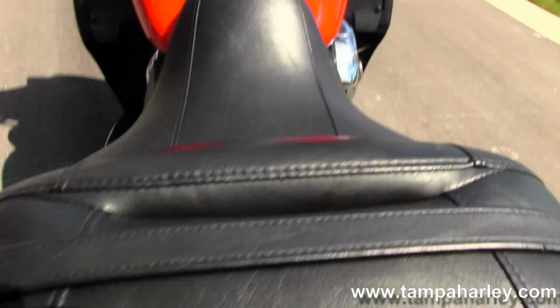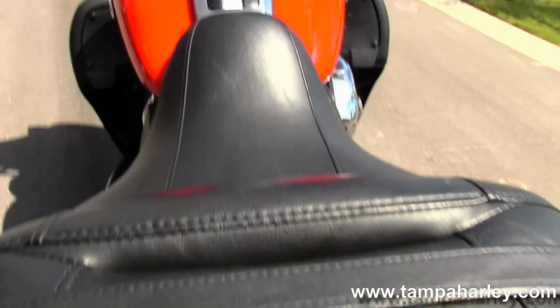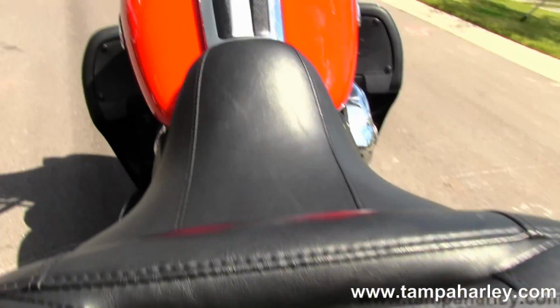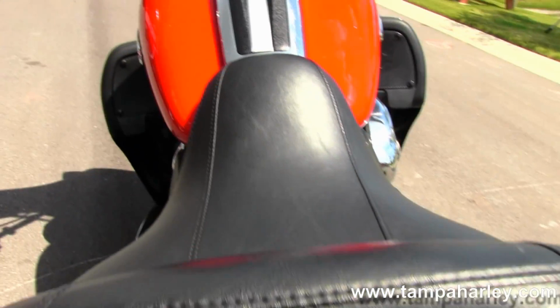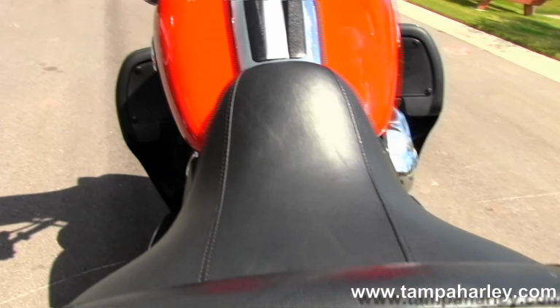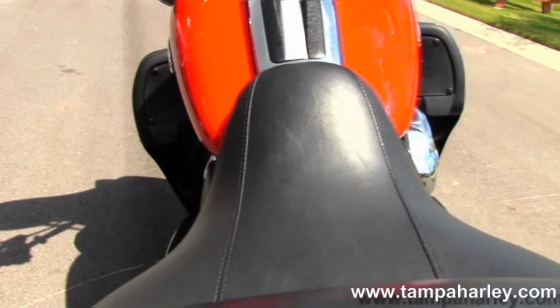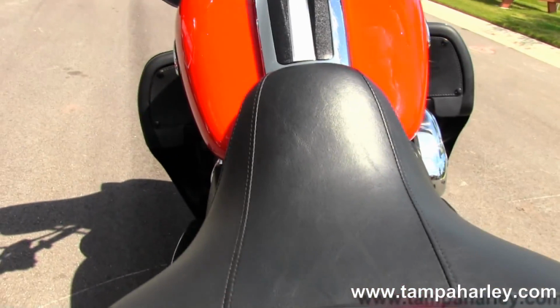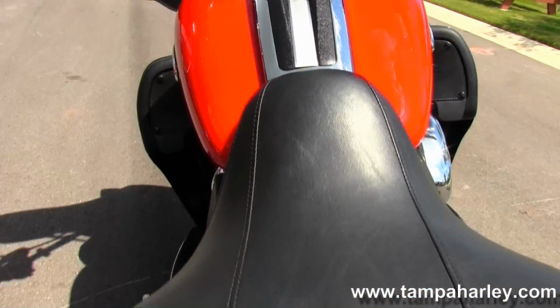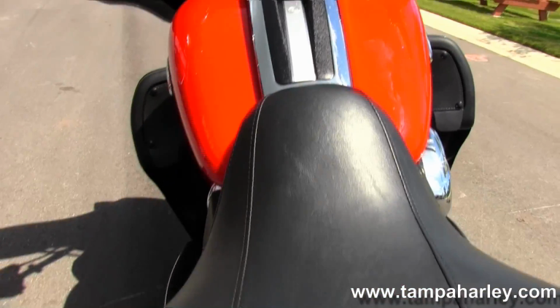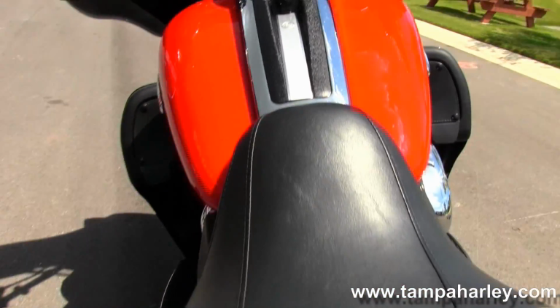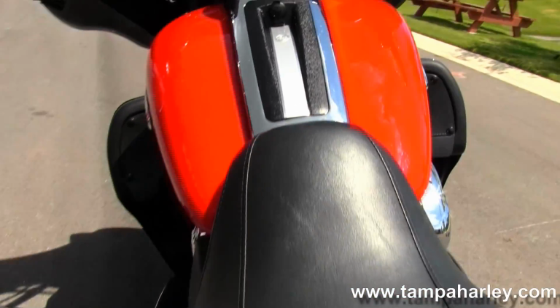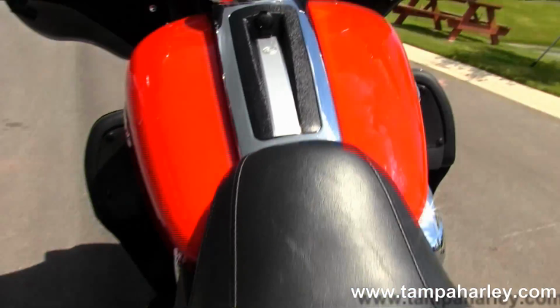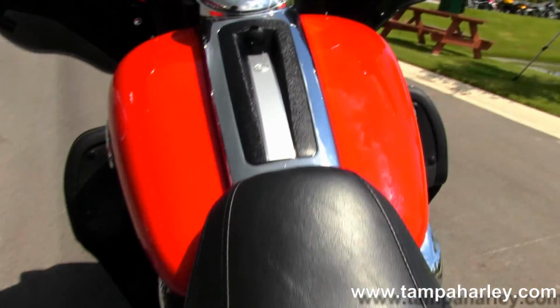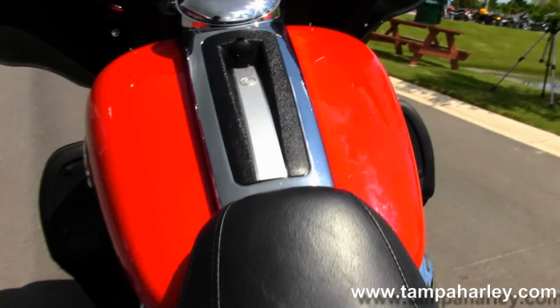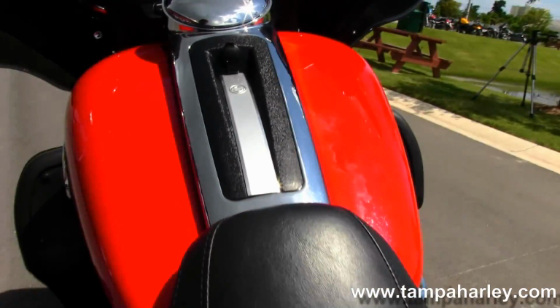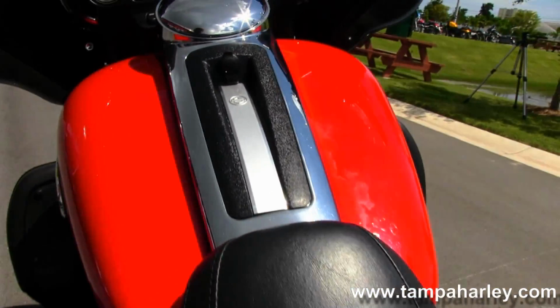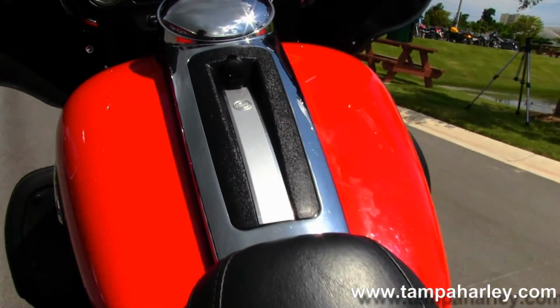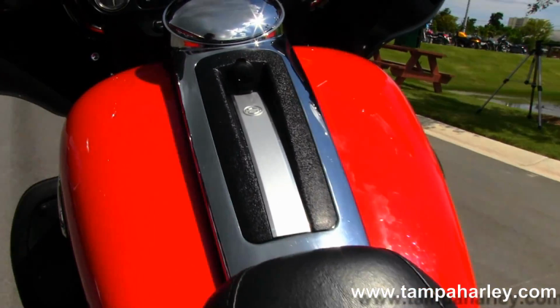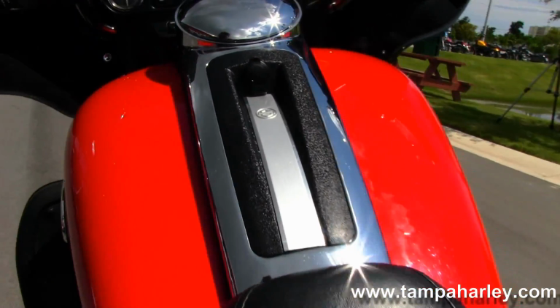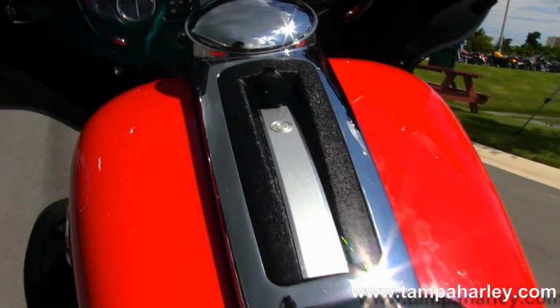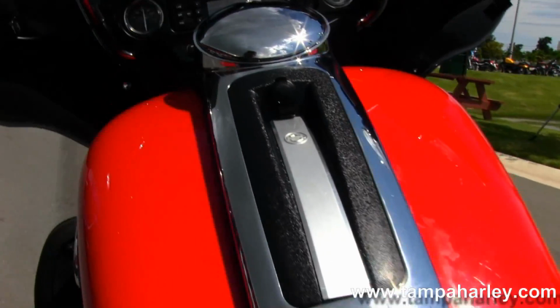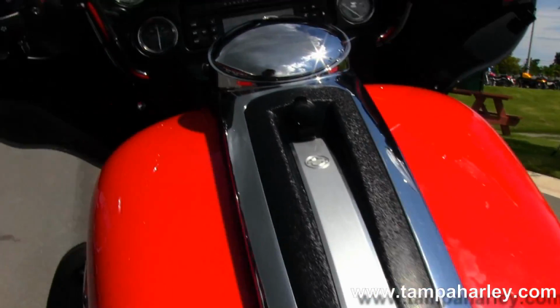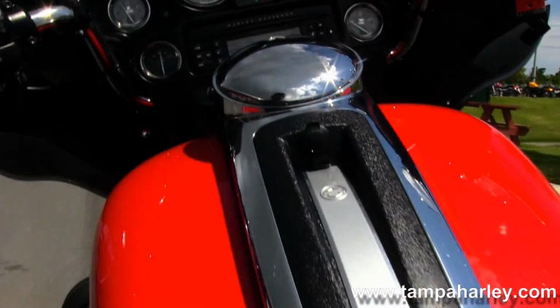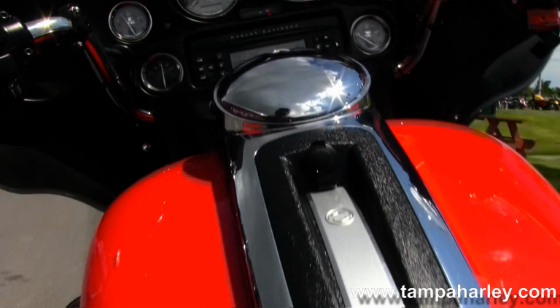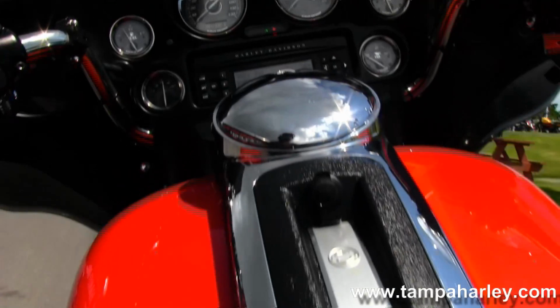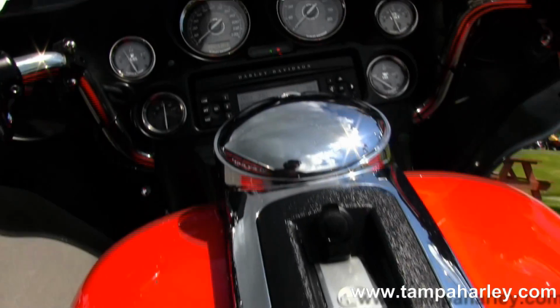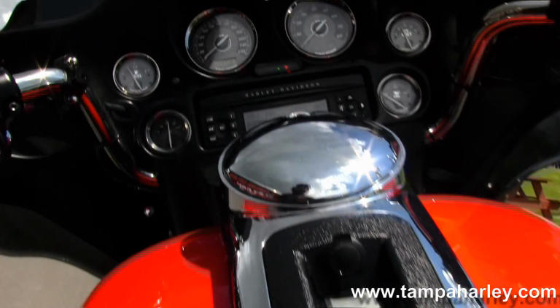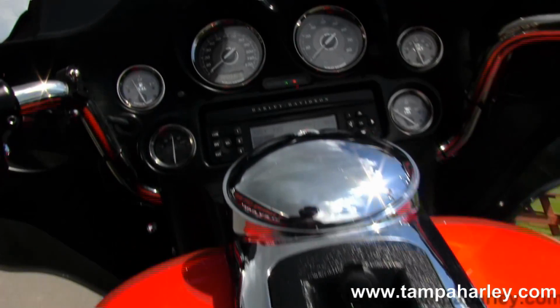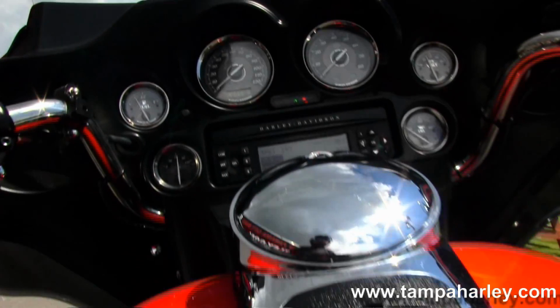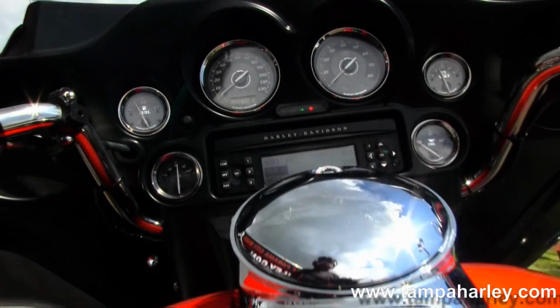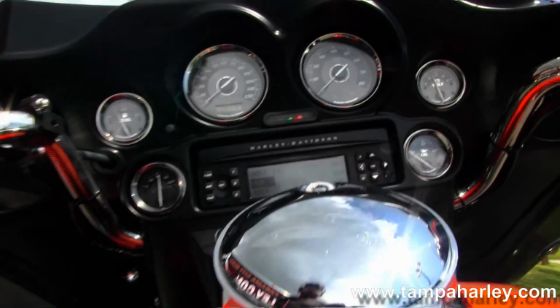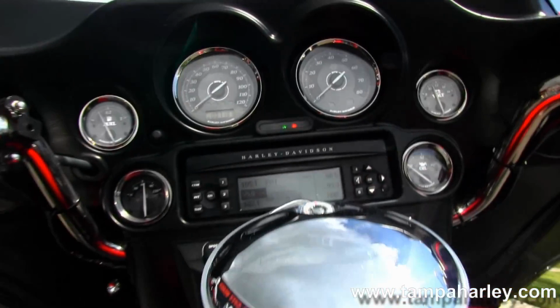We move up to the very comfortable 2-up seat and the large 6-gallon fuel tank with chrome and black tank trim.